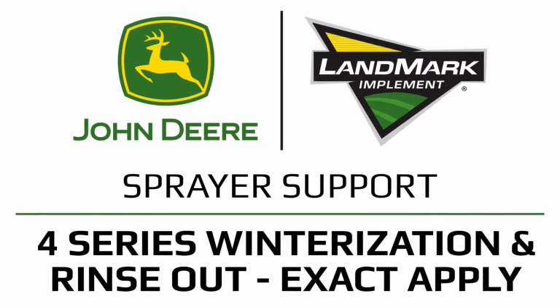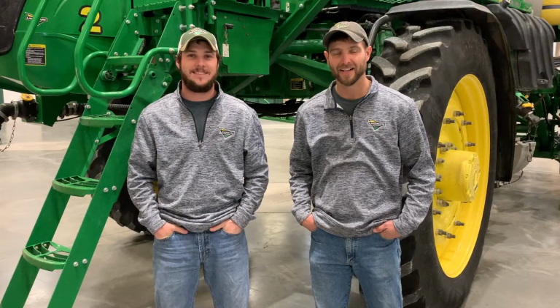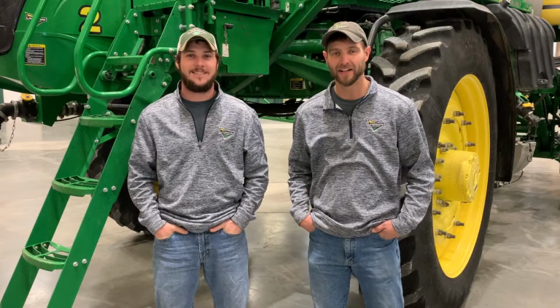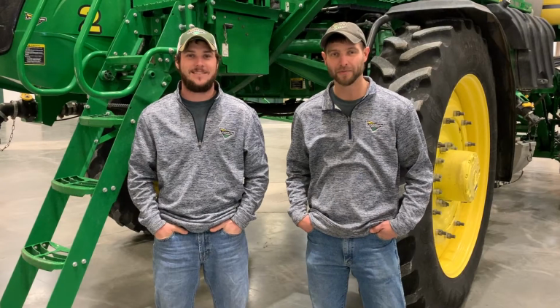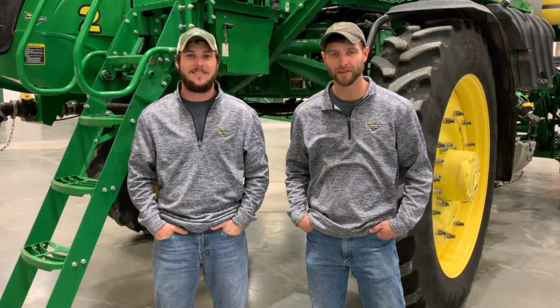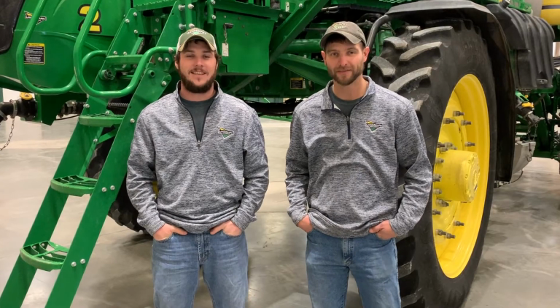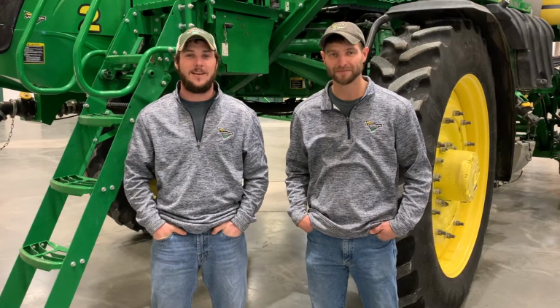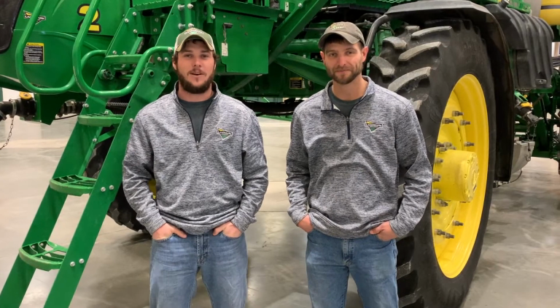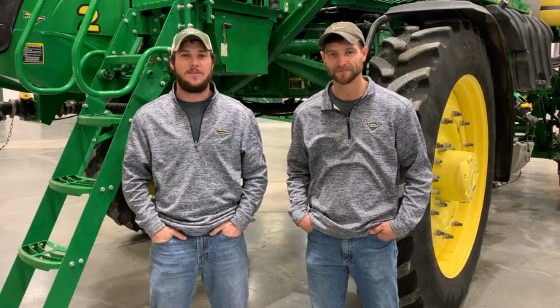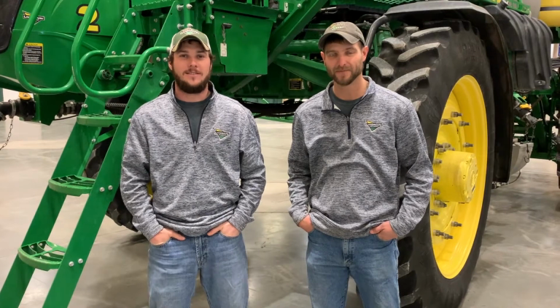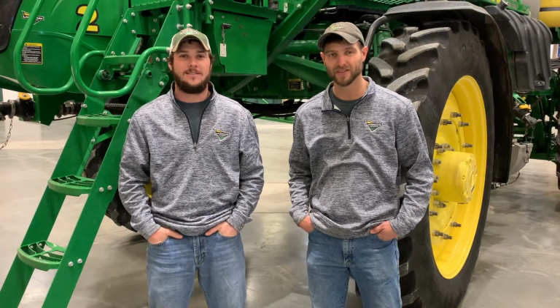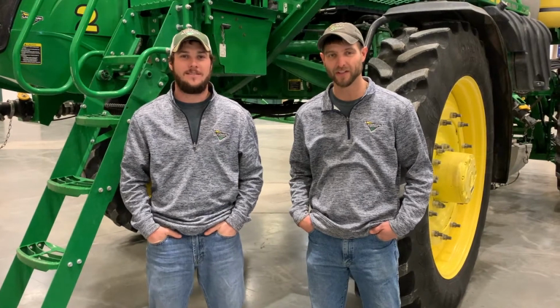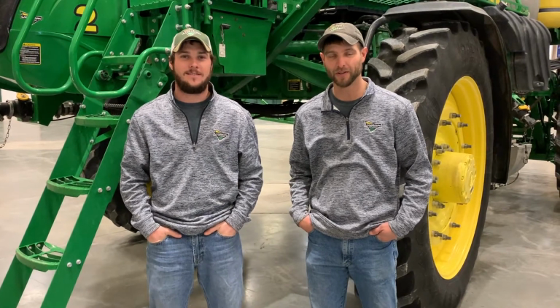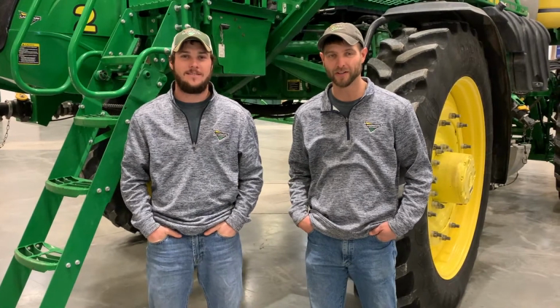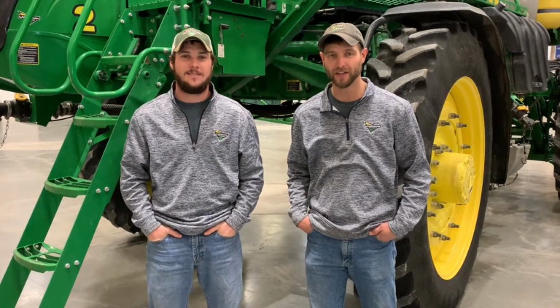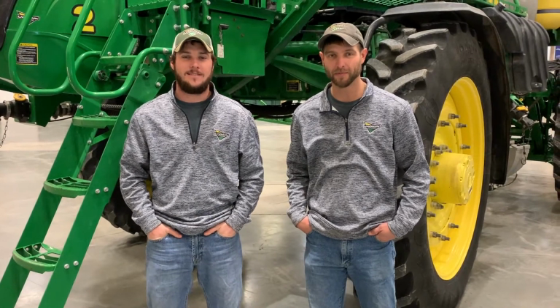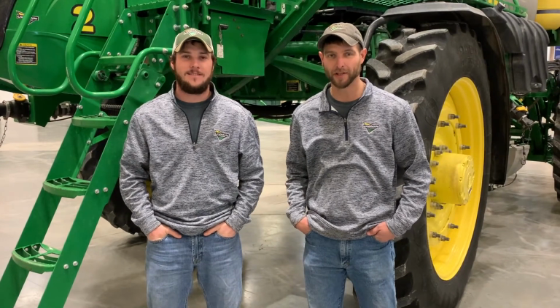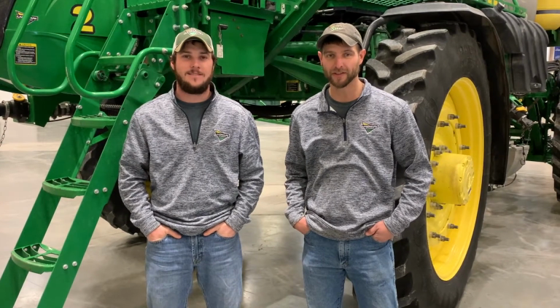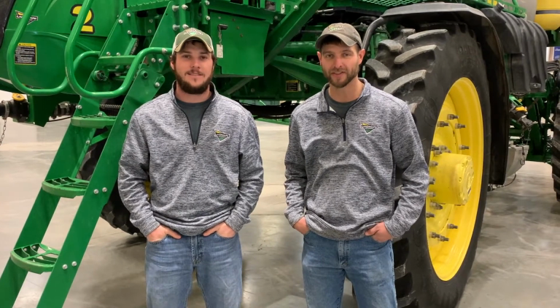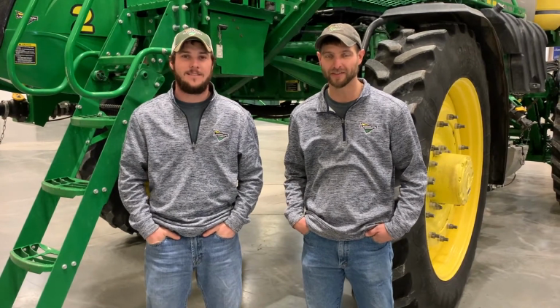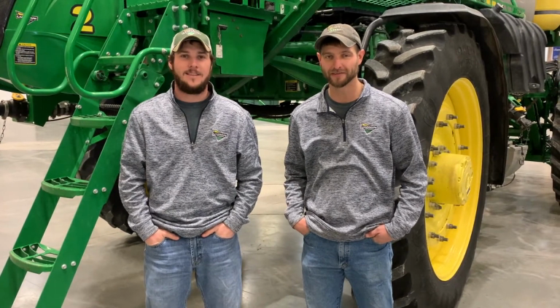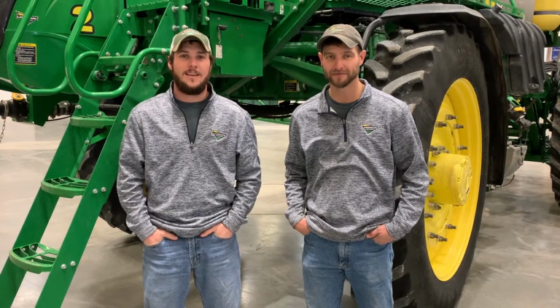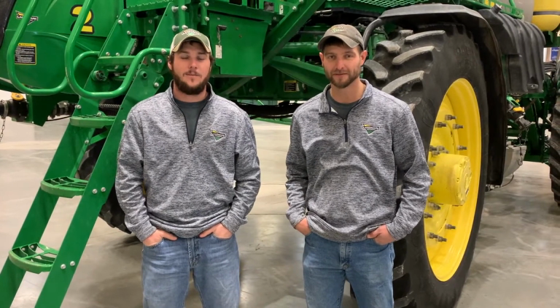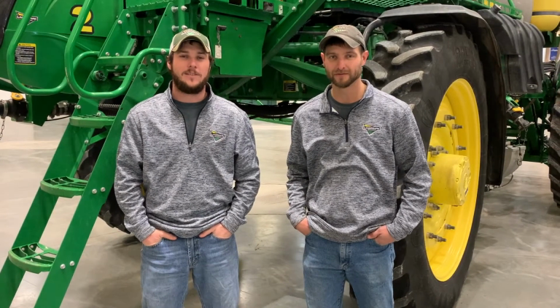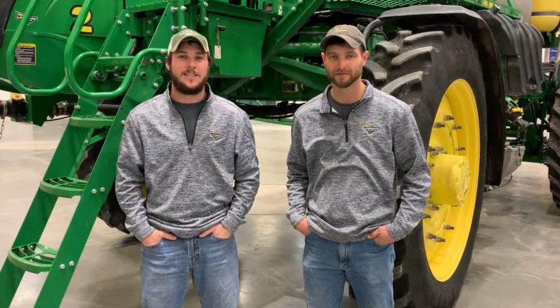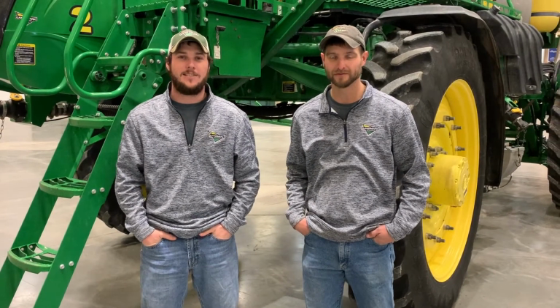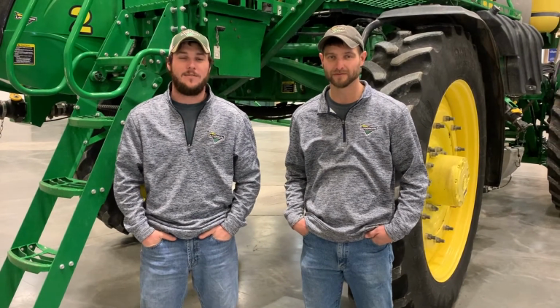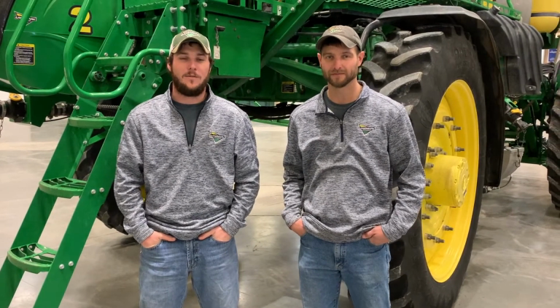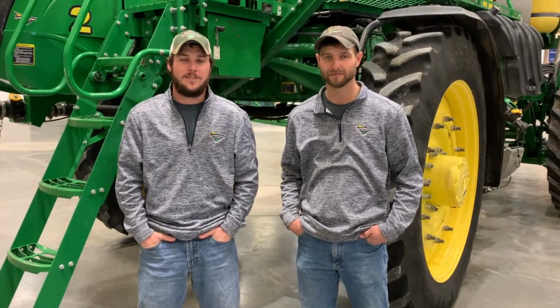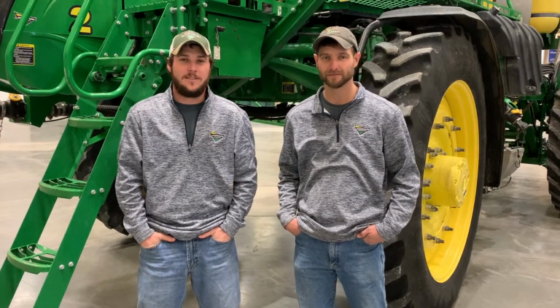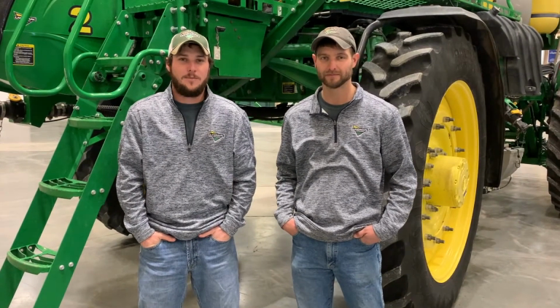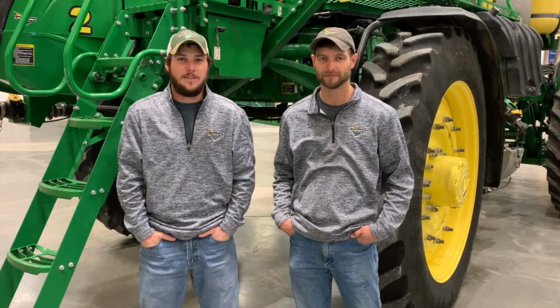Hi, I'm Logan and I'm Robert. Today we're going to talk about rinse out and winterization of the 4-series sprayers.